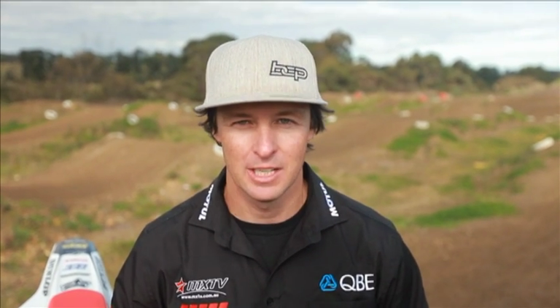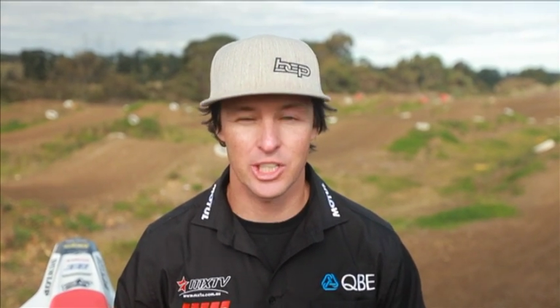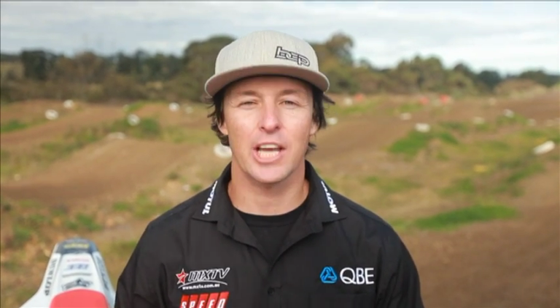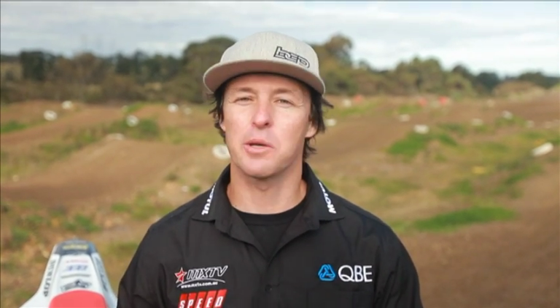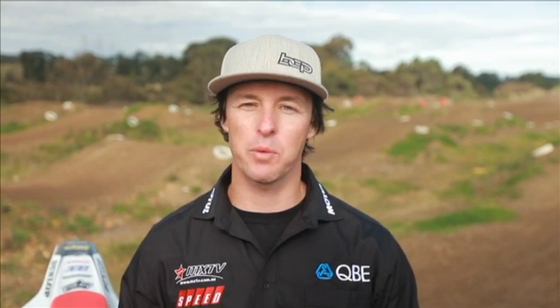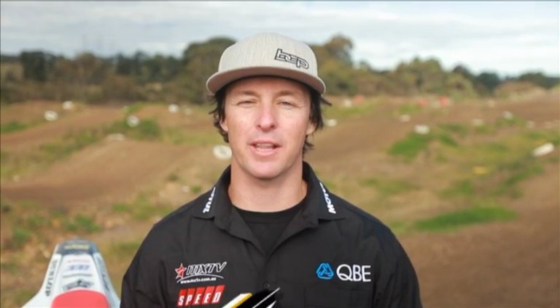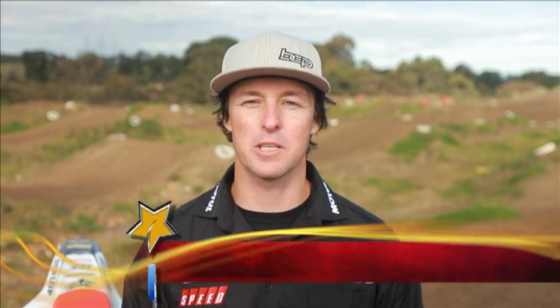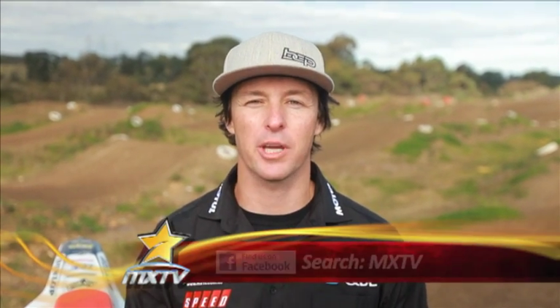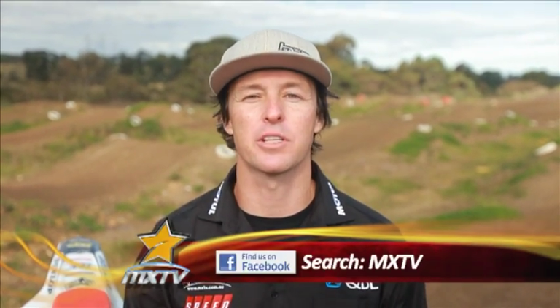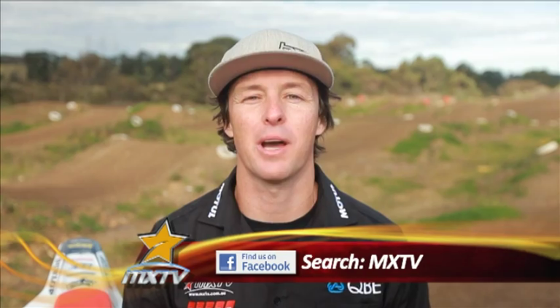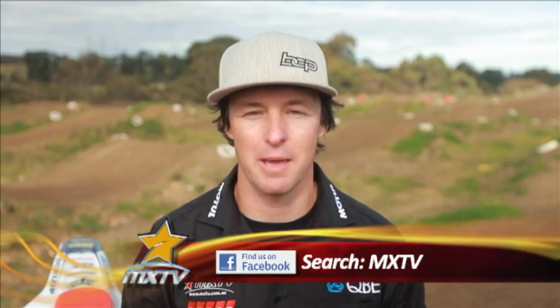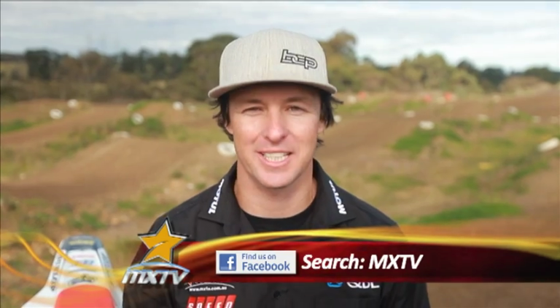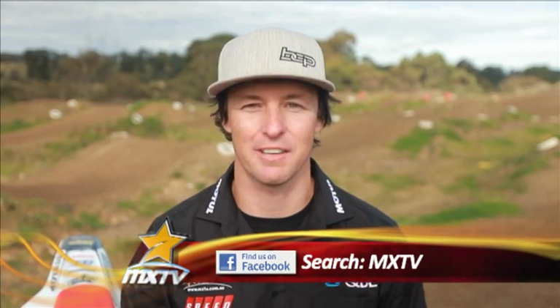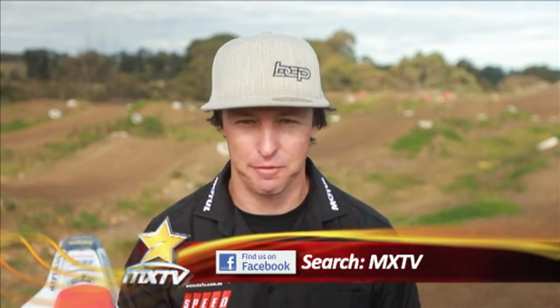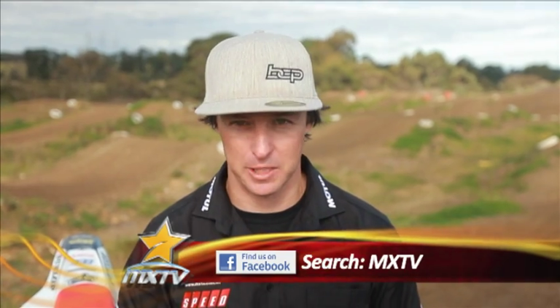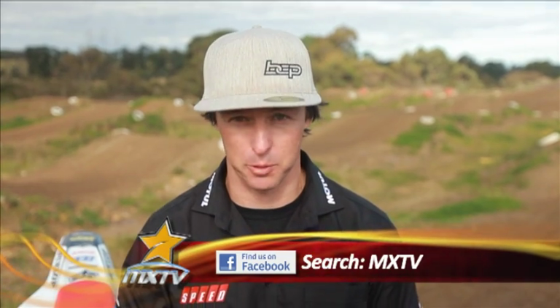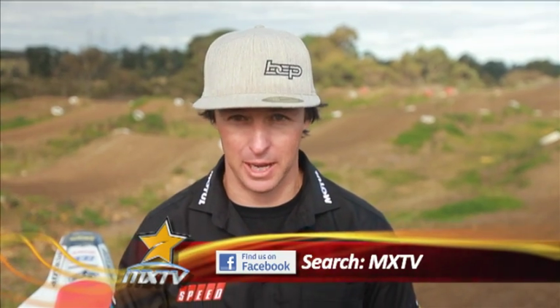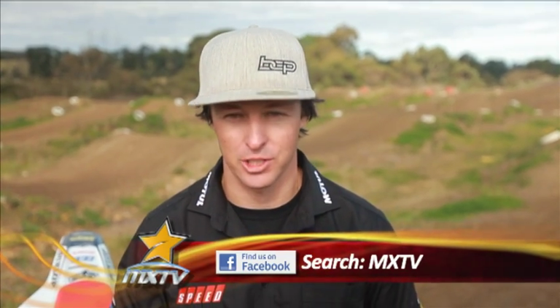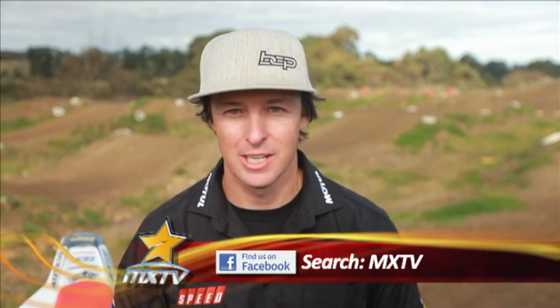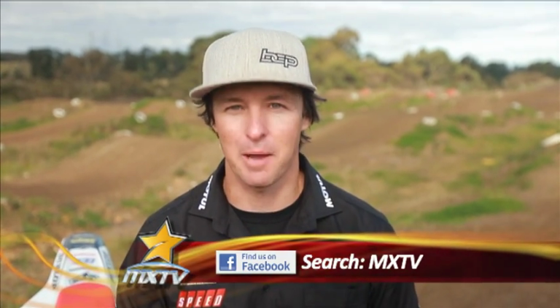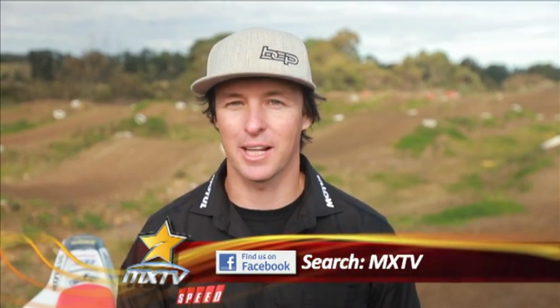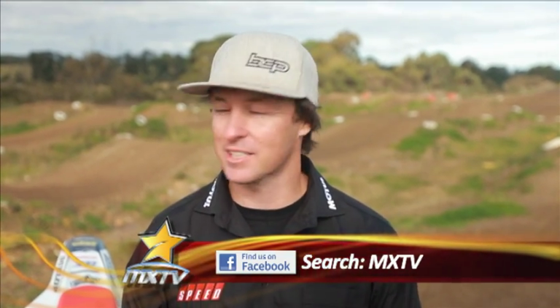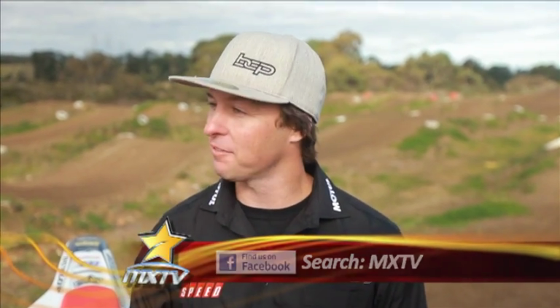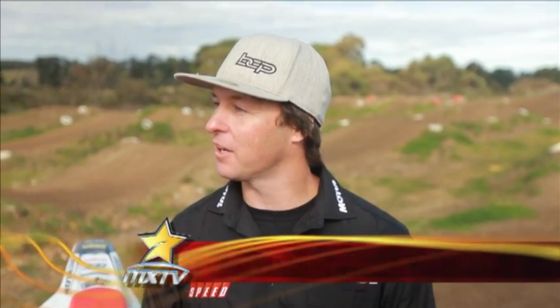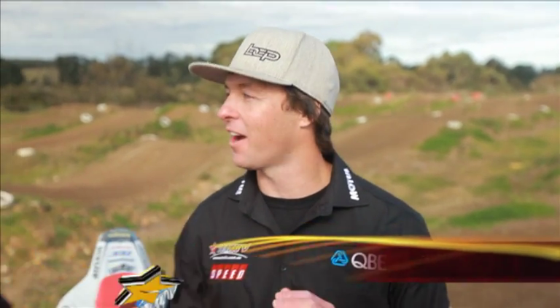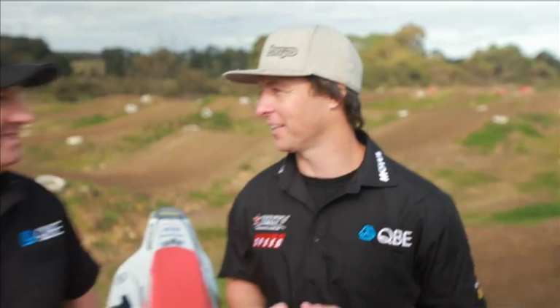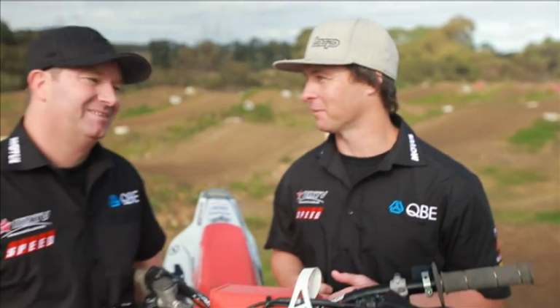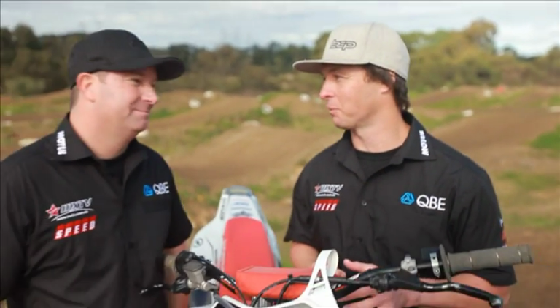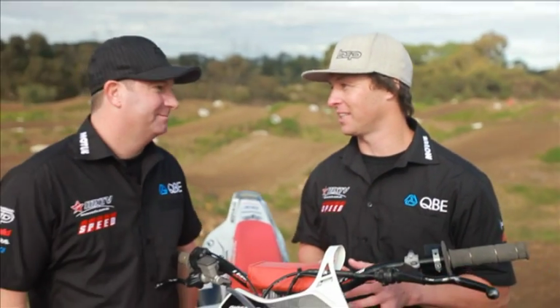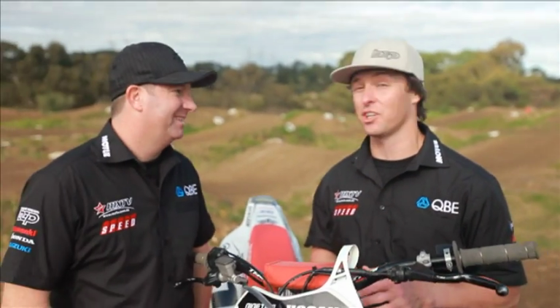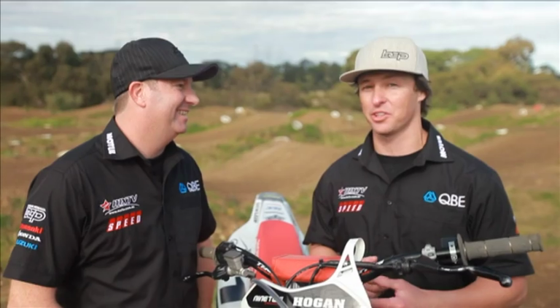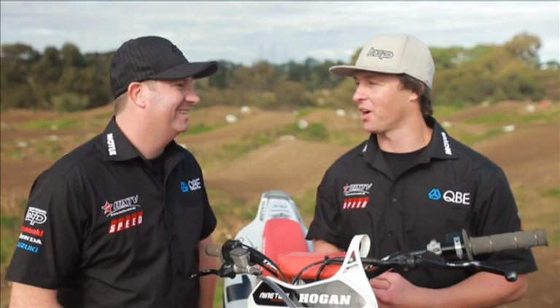You can actually win one of these by going to our MXTV Facebook page. Now, Belly, it's definitely not the only thing we can win this year on the show.